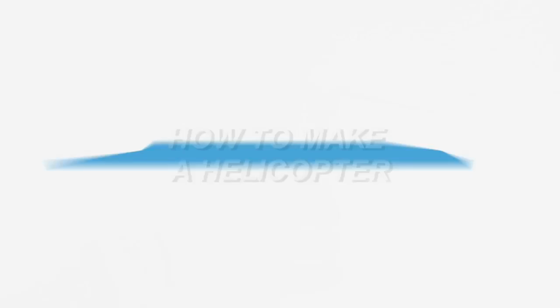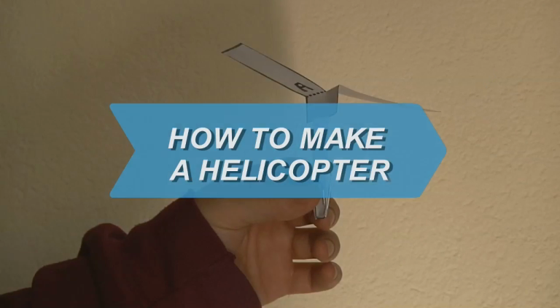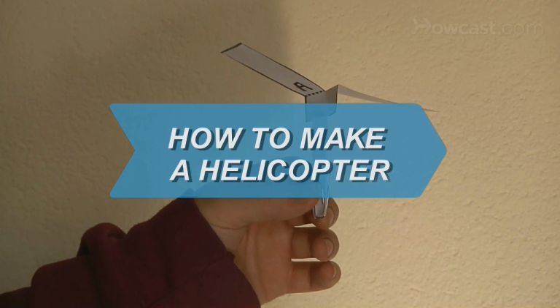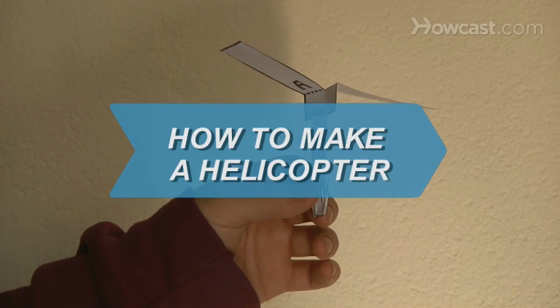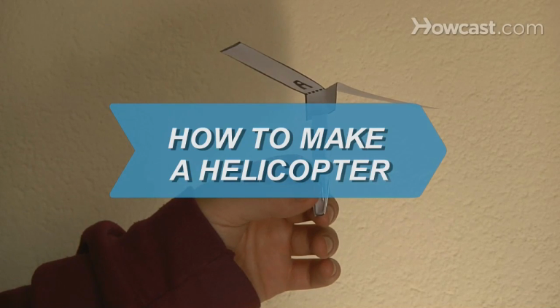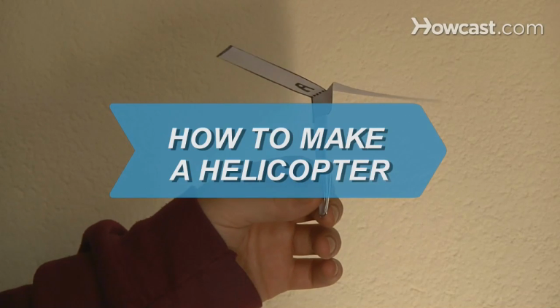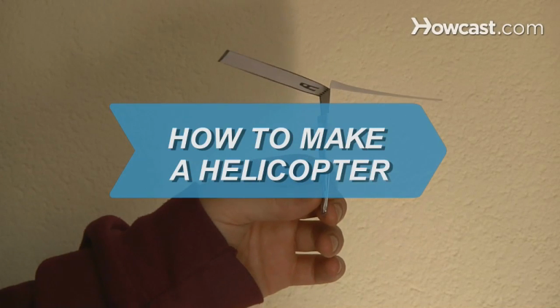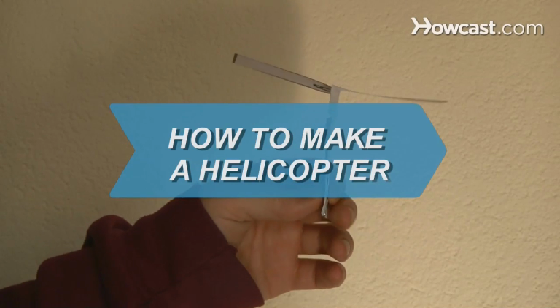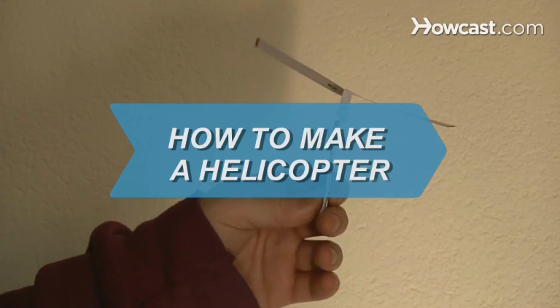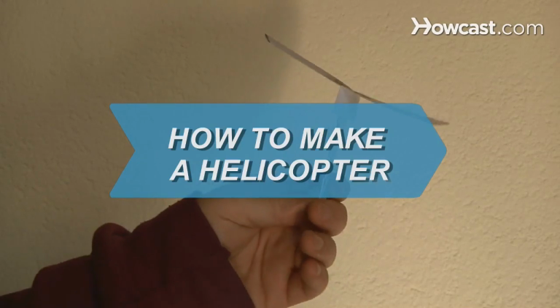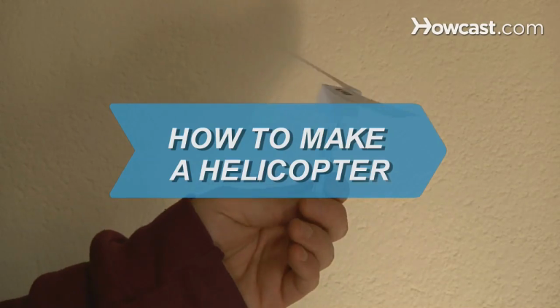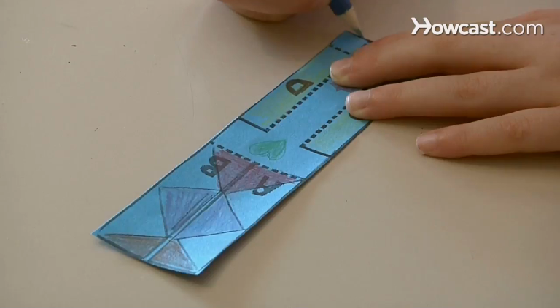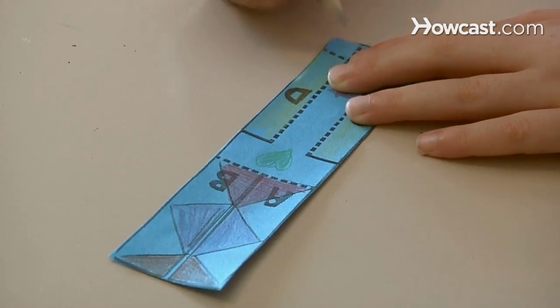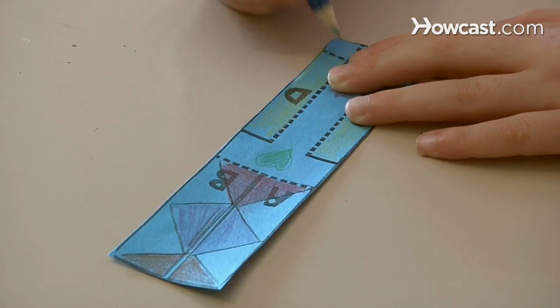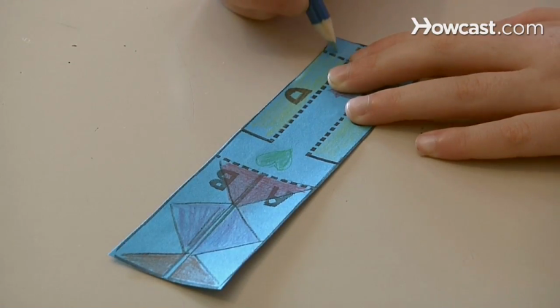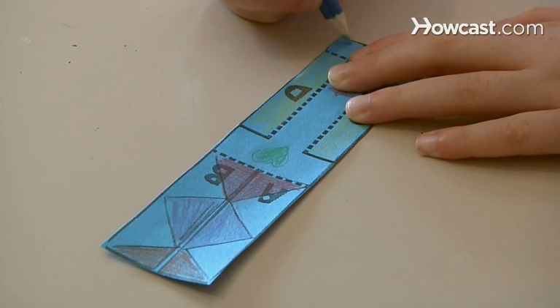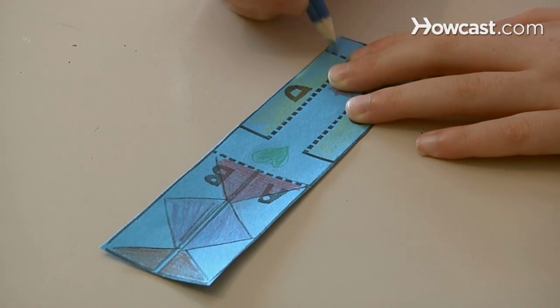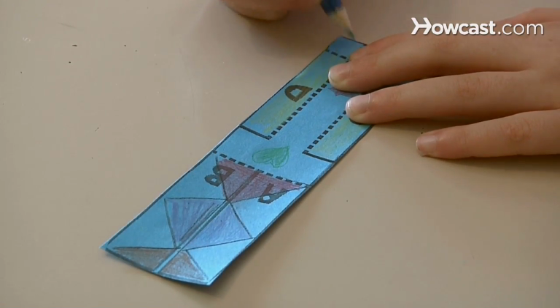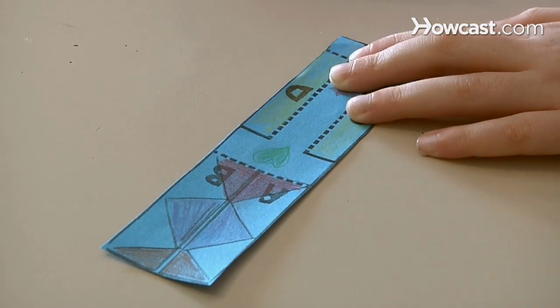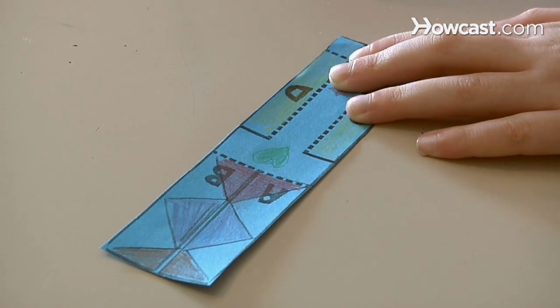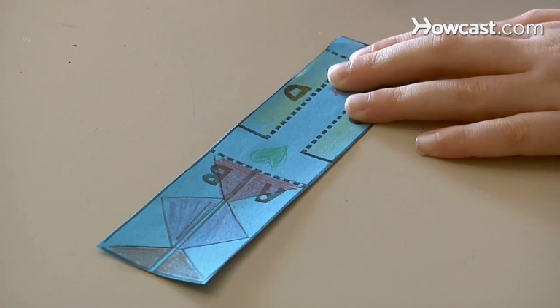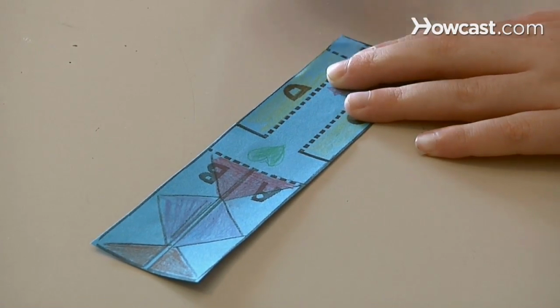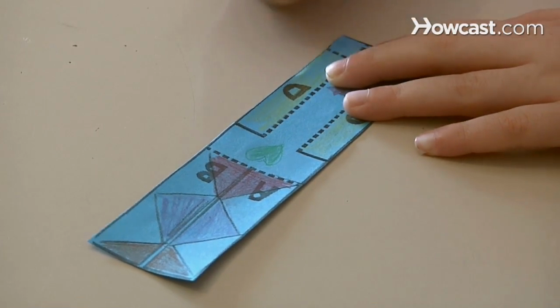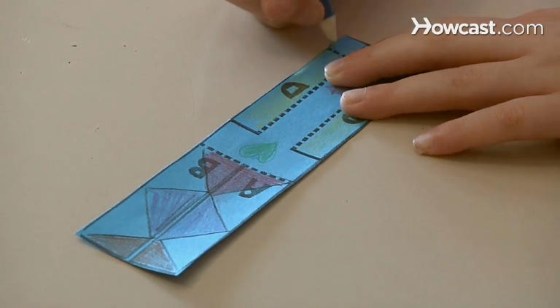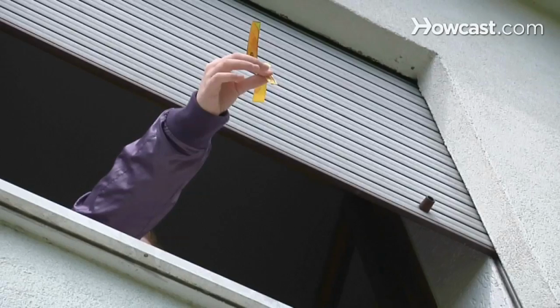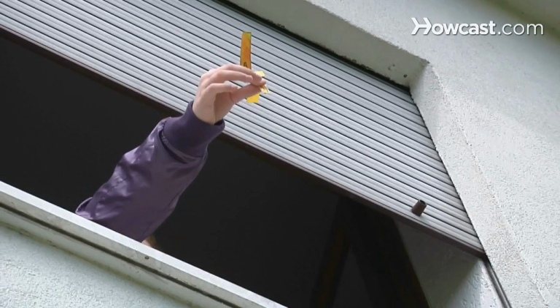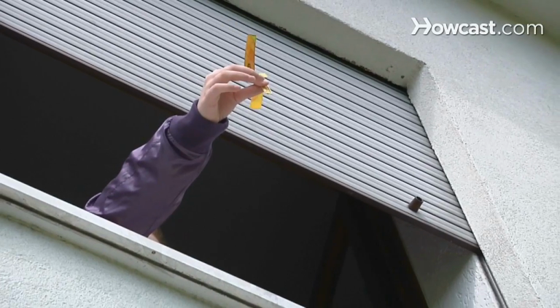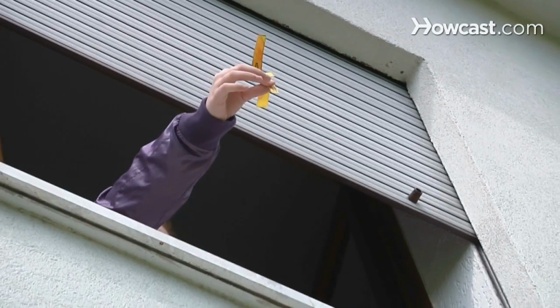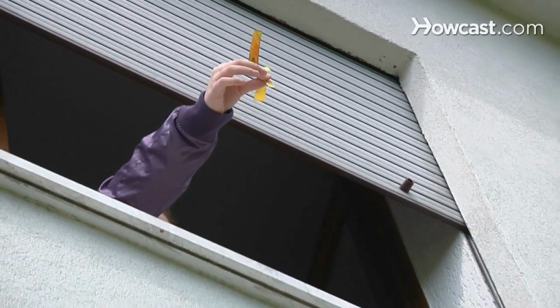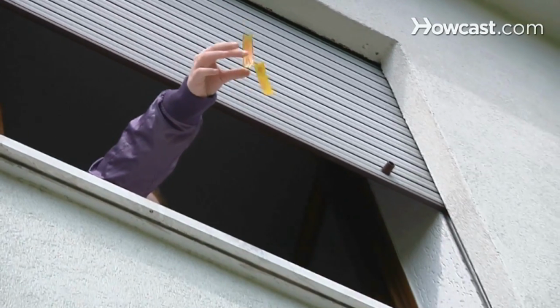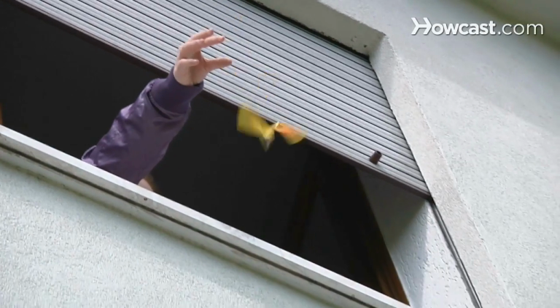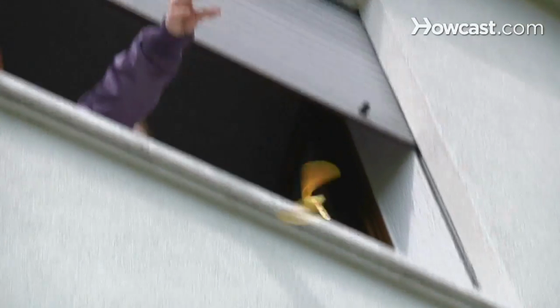How to Make a Helicopter. Add a new twist to the classic paper airplane by making a spinning paper helicopter.